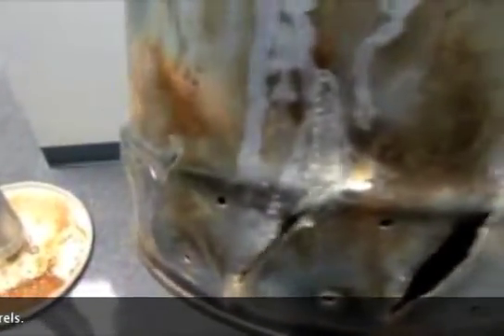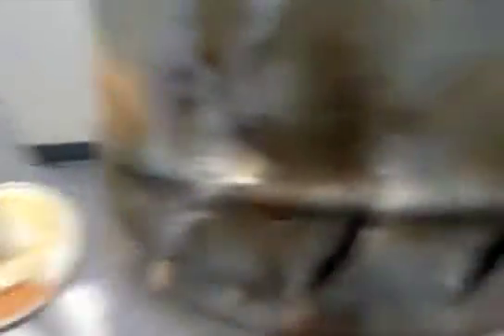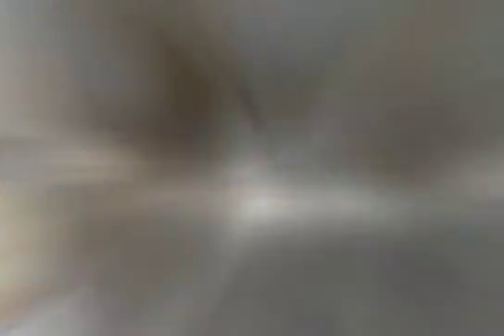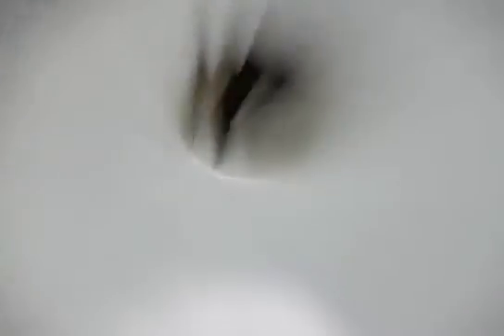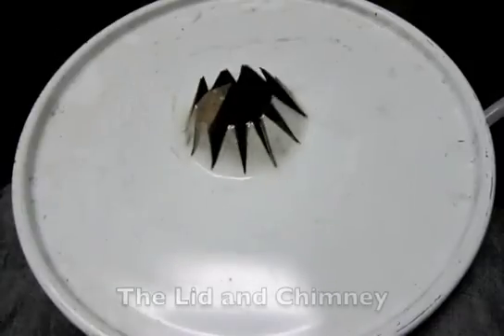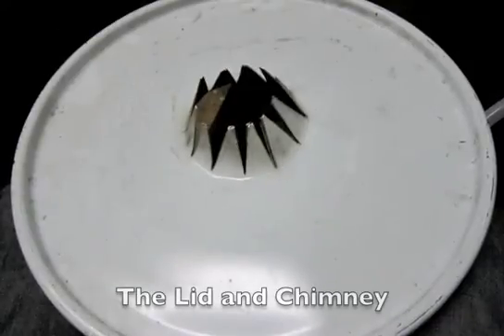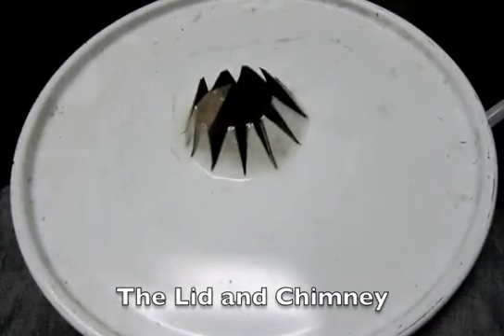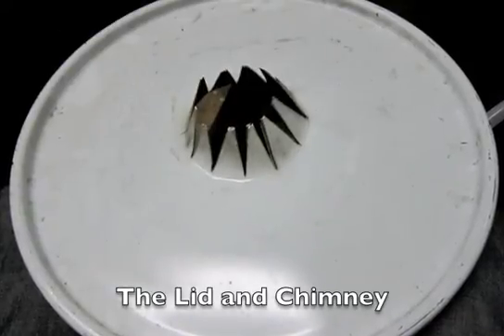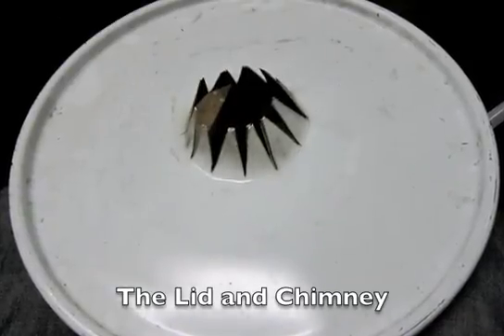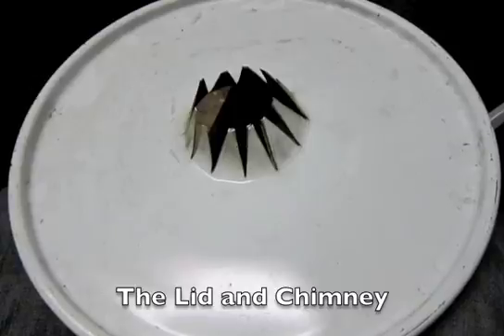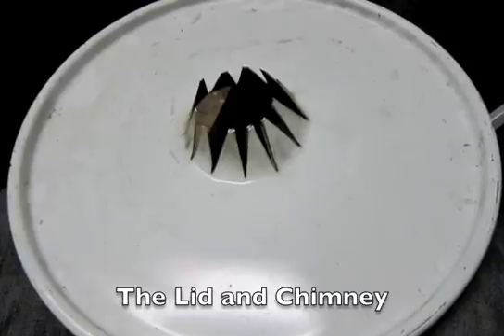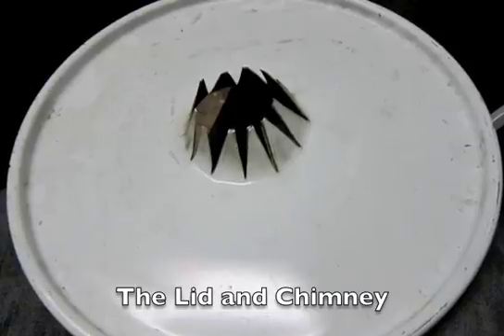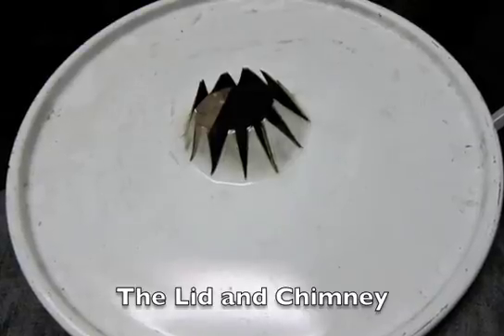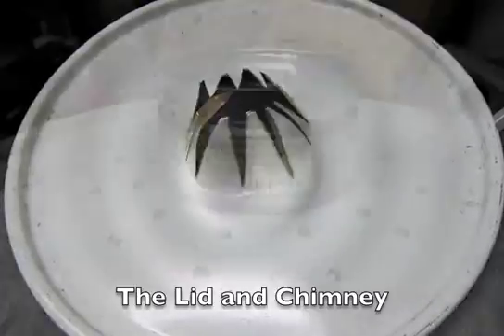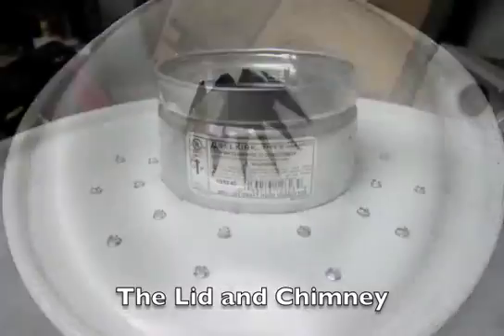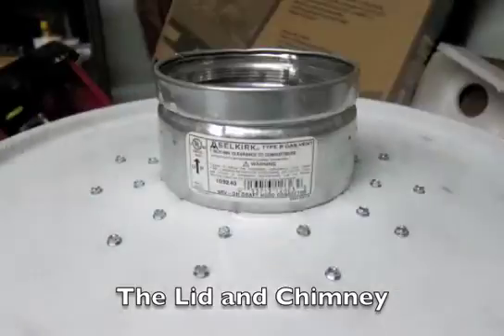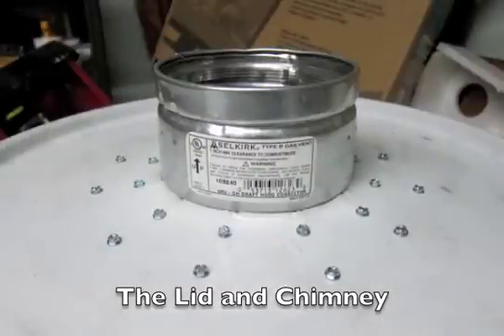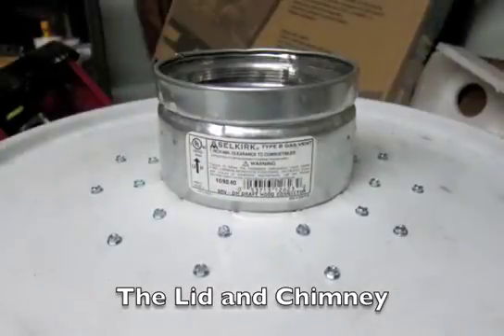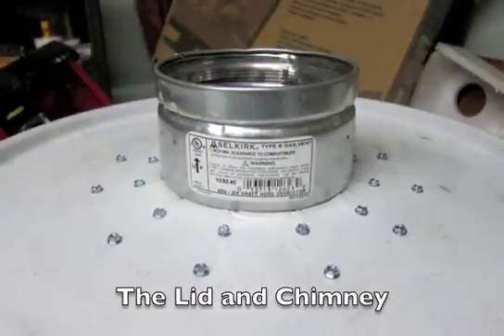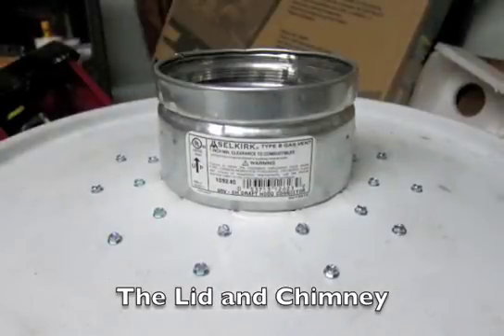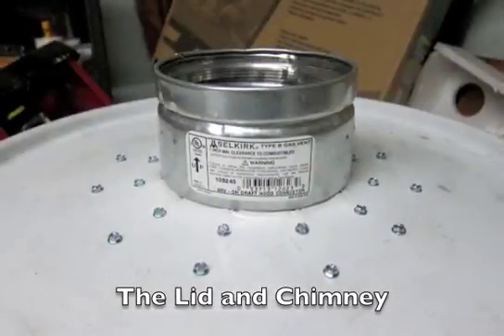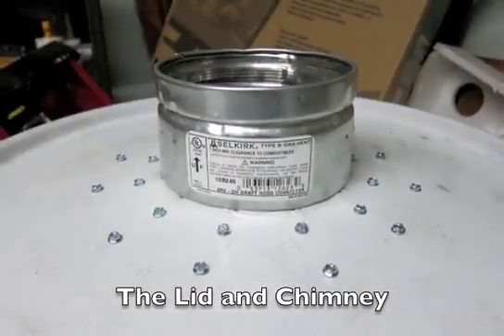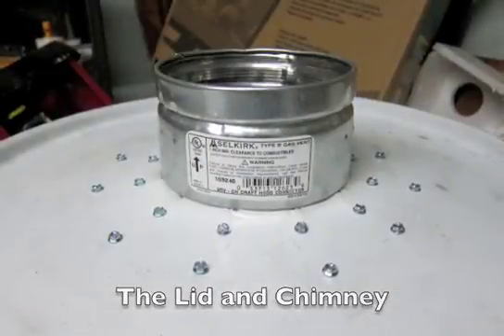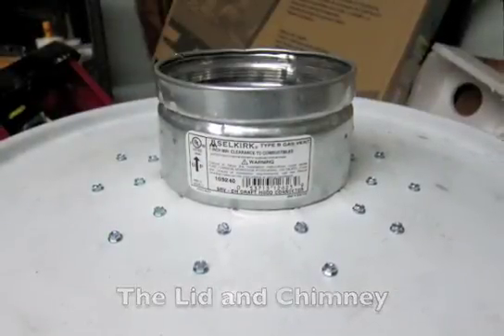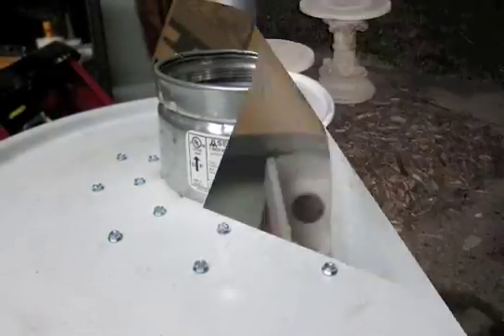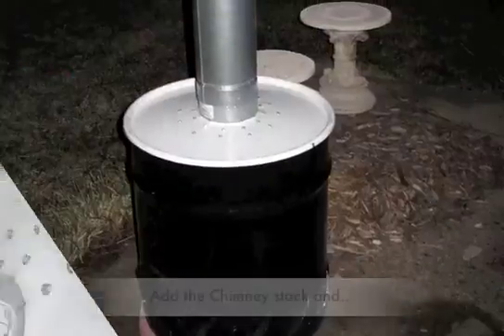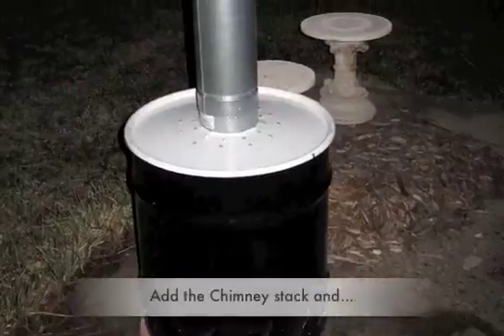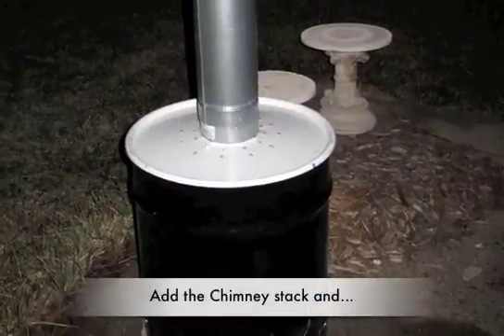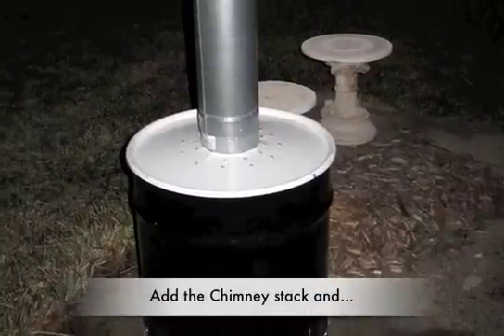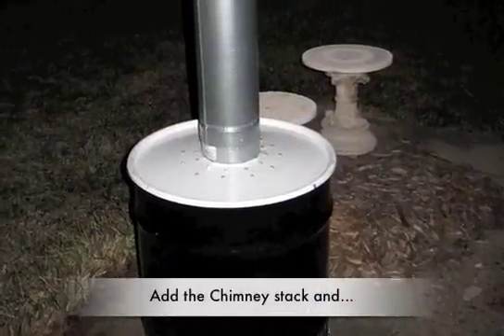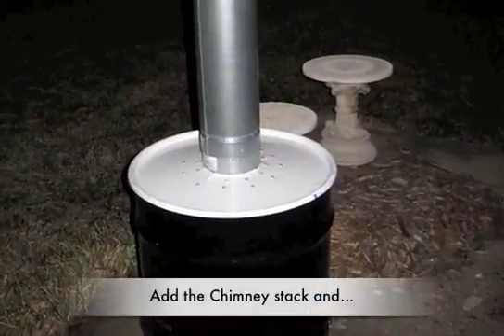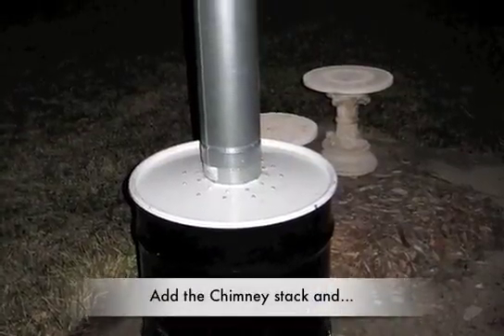After that's done, install a chimney stack on the lid. The chimney creates an updraft so the unit runs itself.